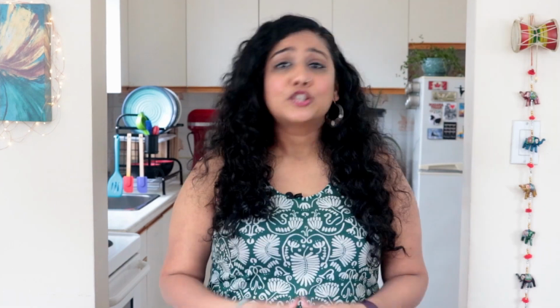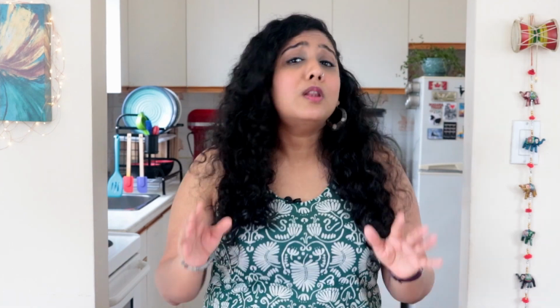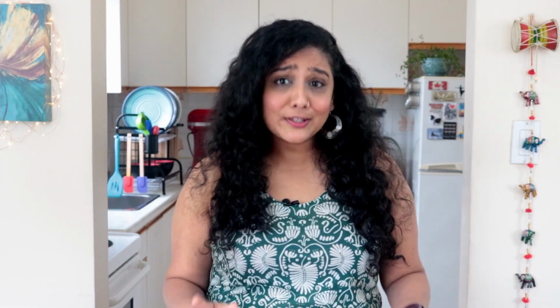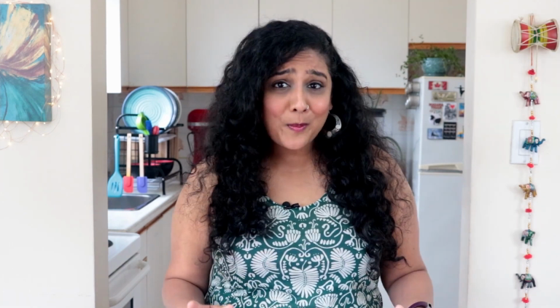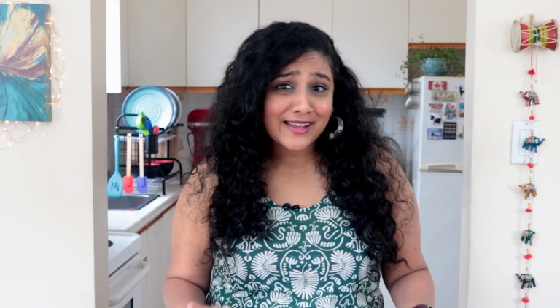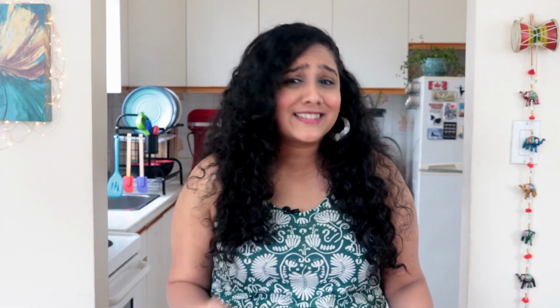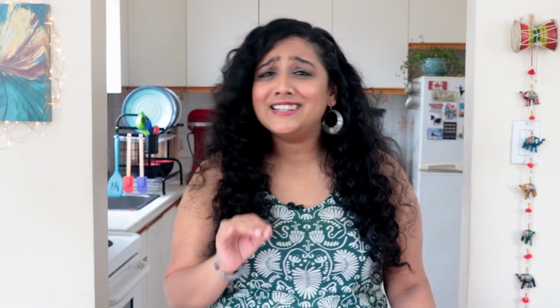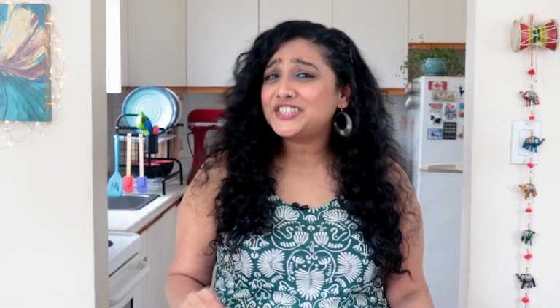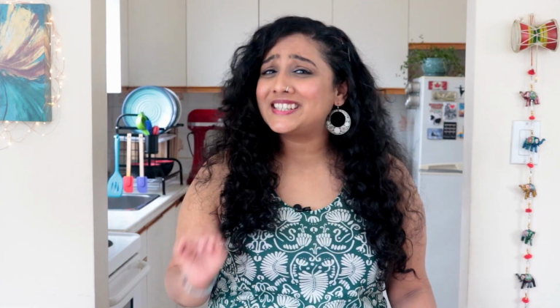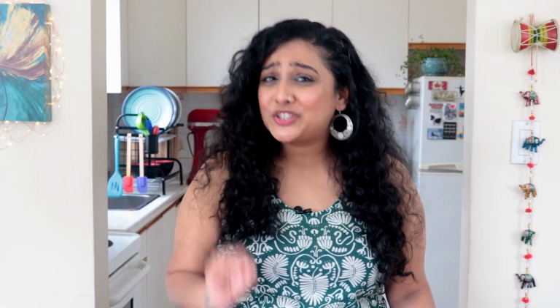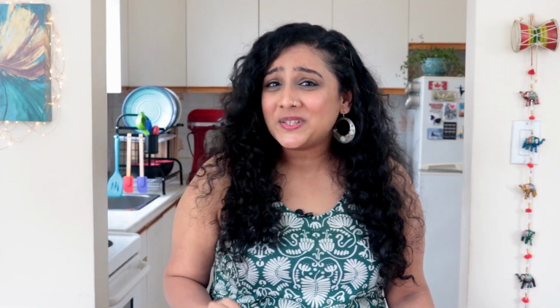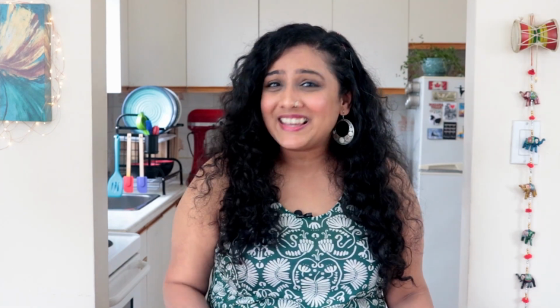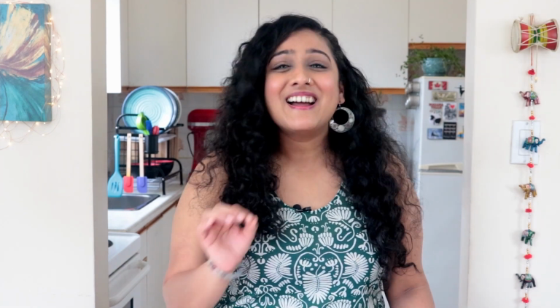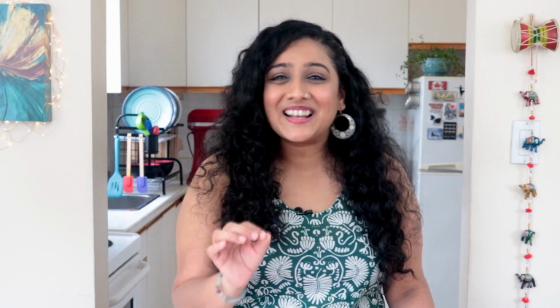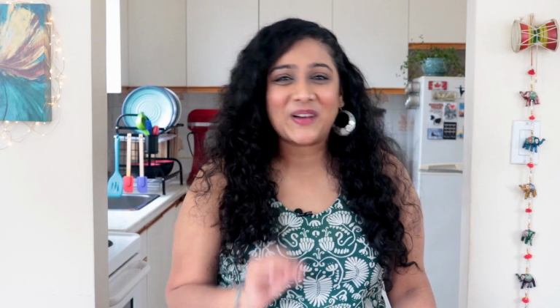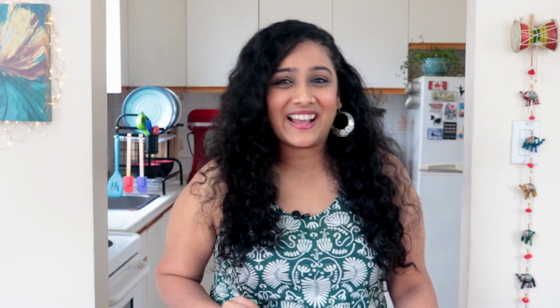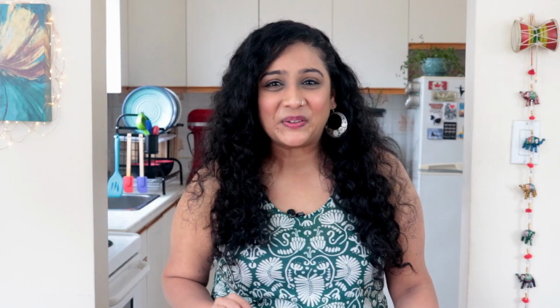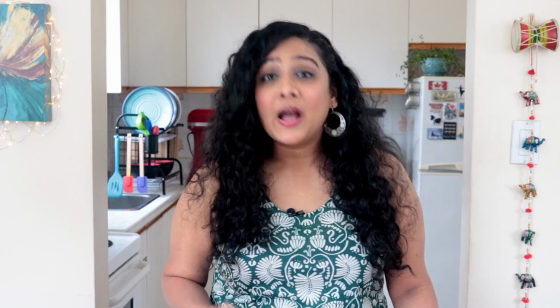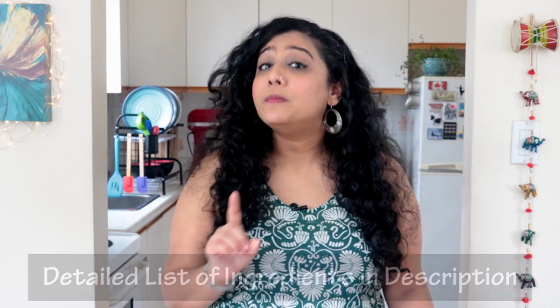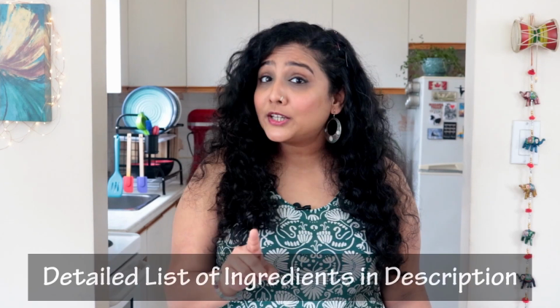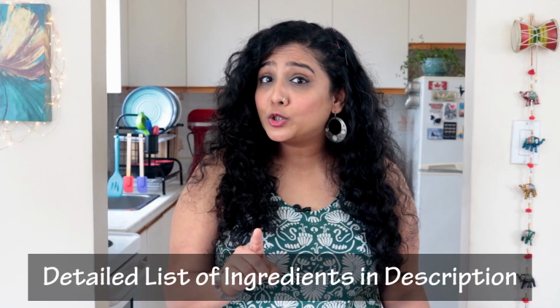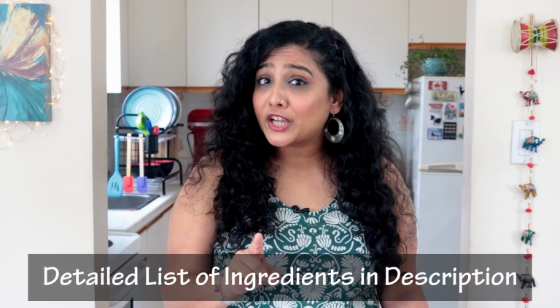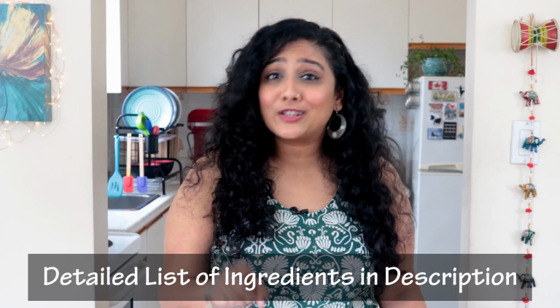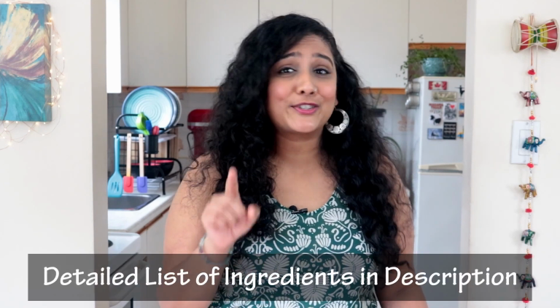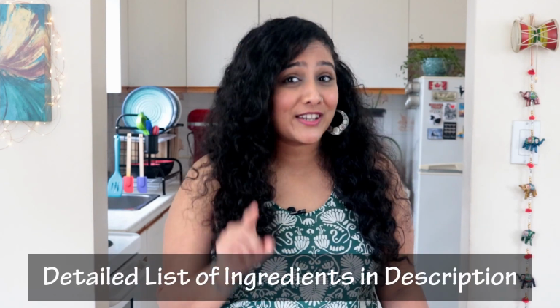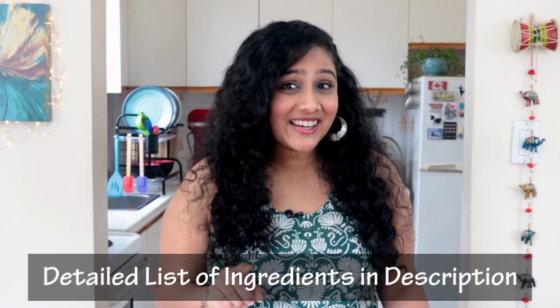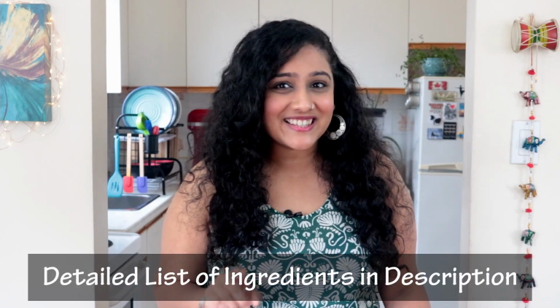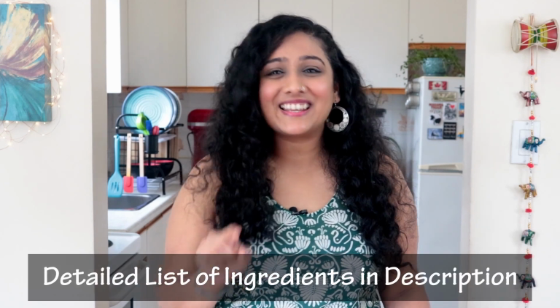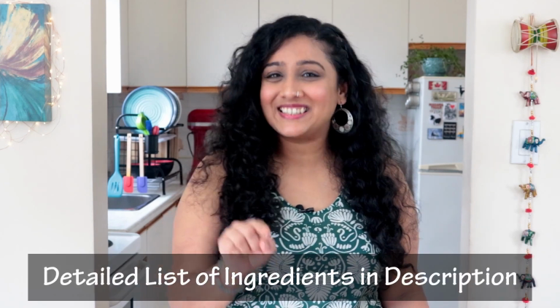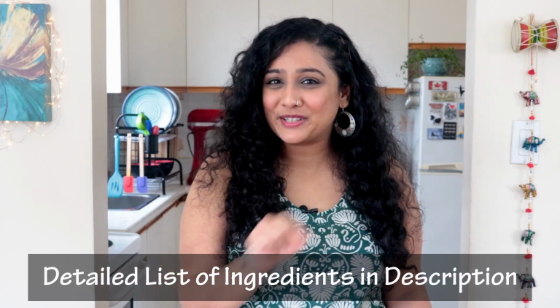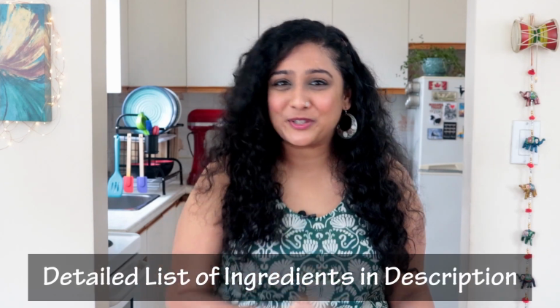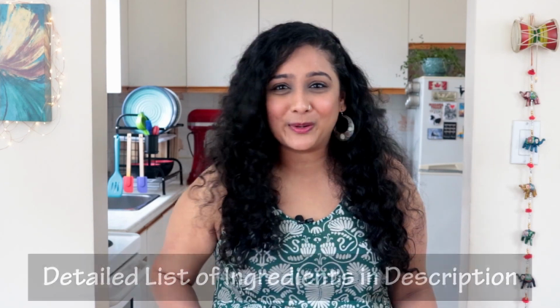So let's go make this deliciously juicy Raswale Alu. Make sure to check out the list of ingredients in the description below.